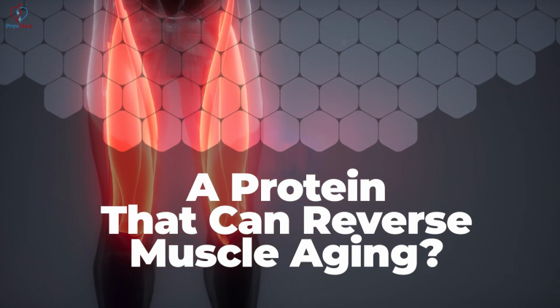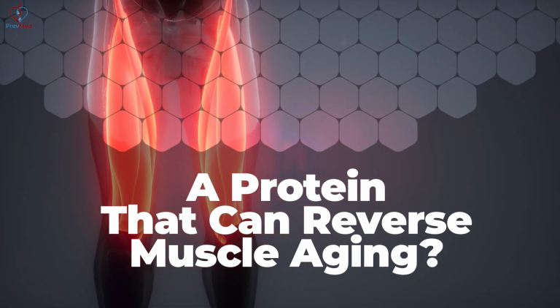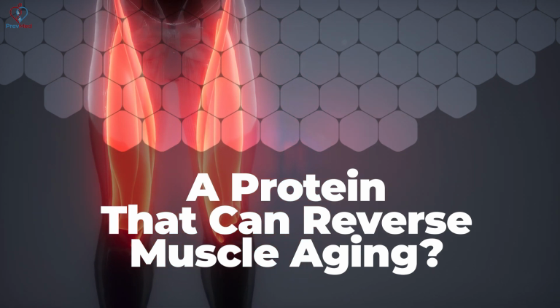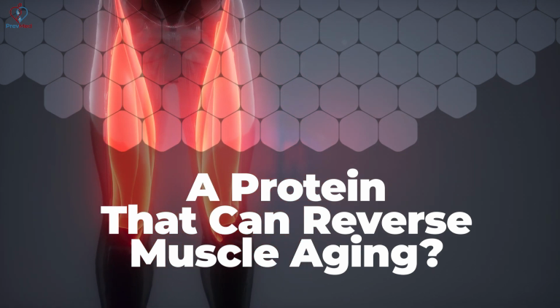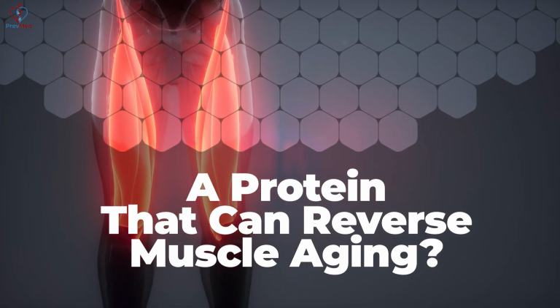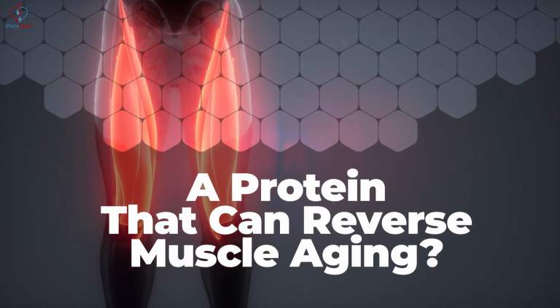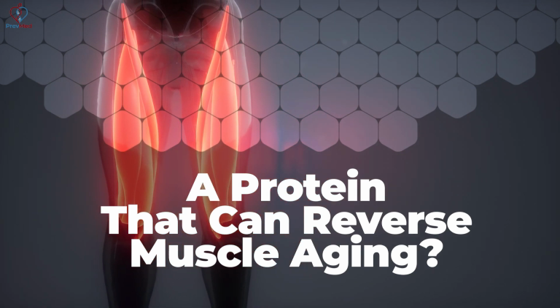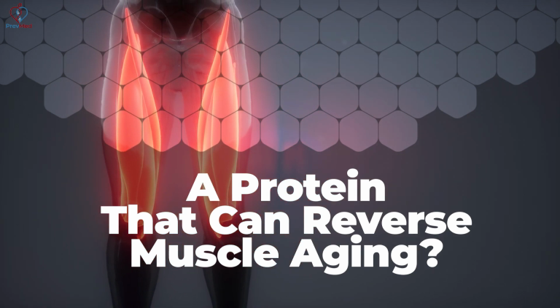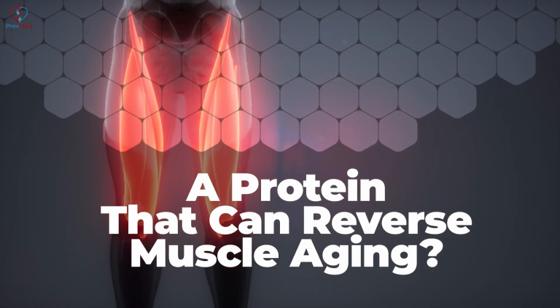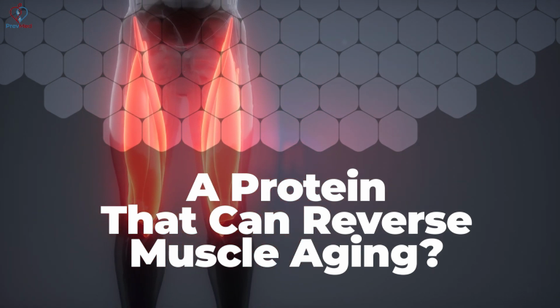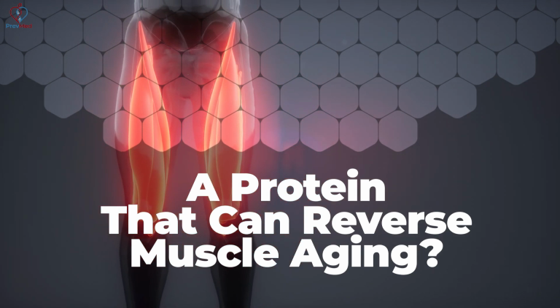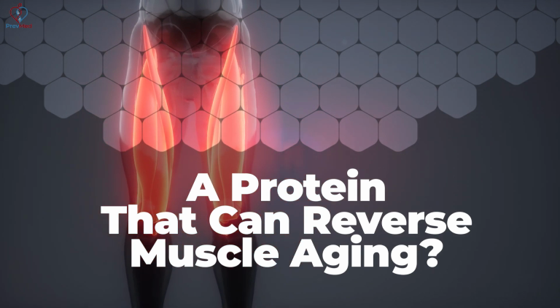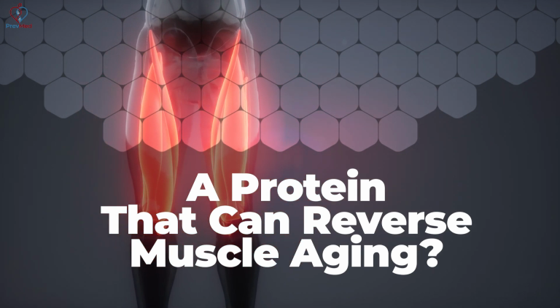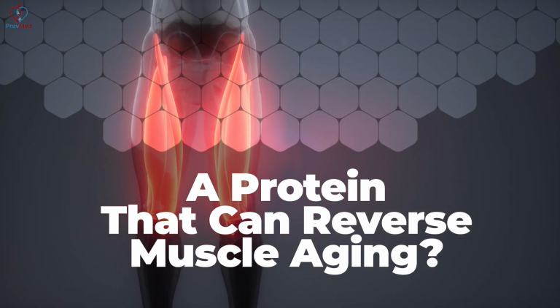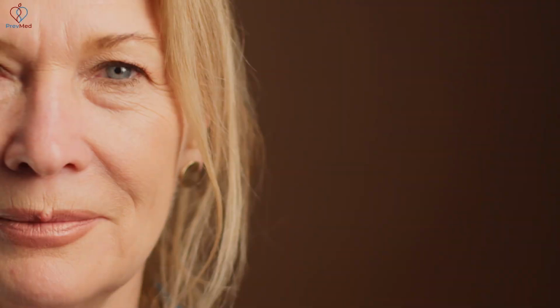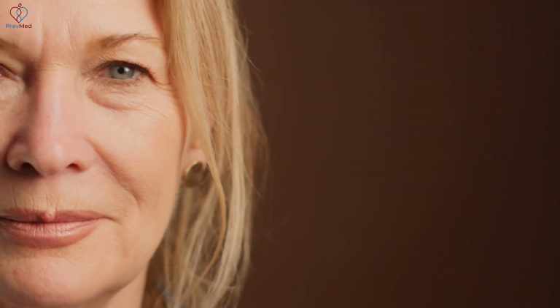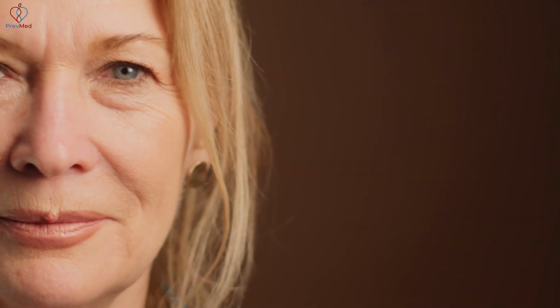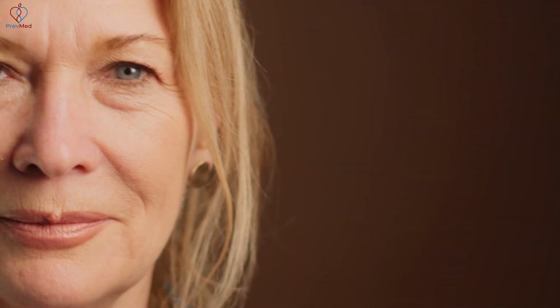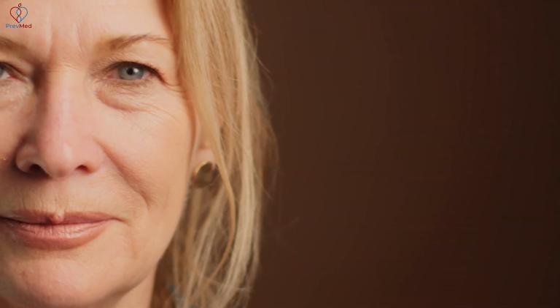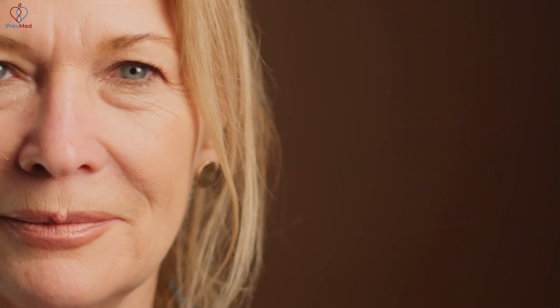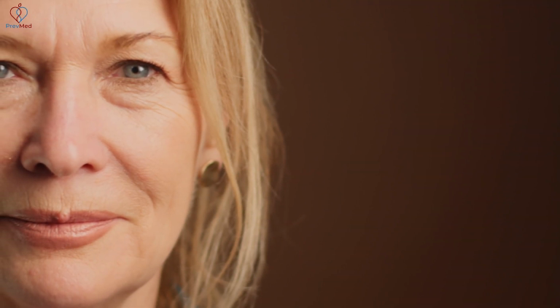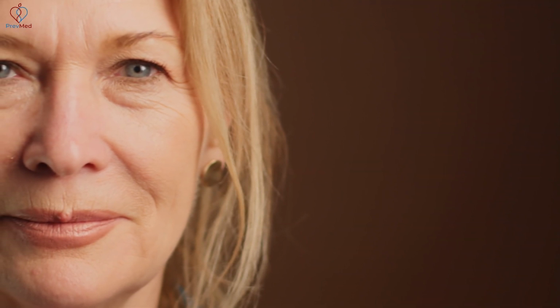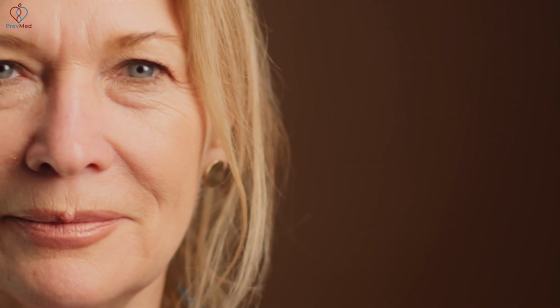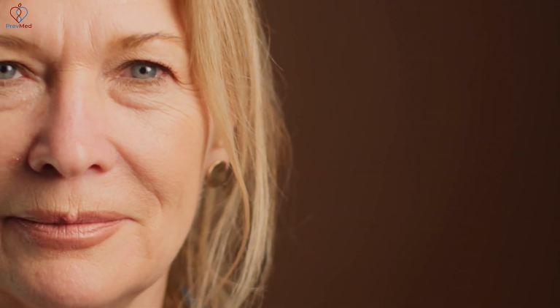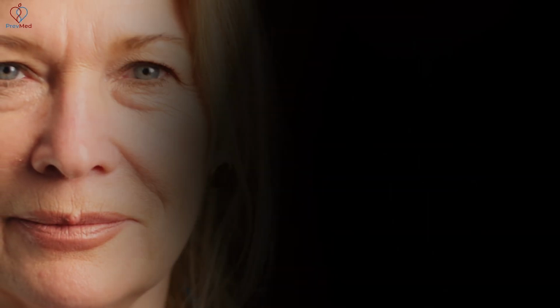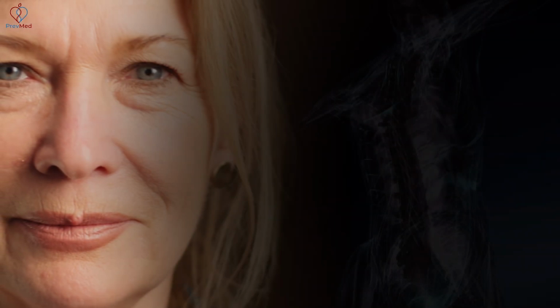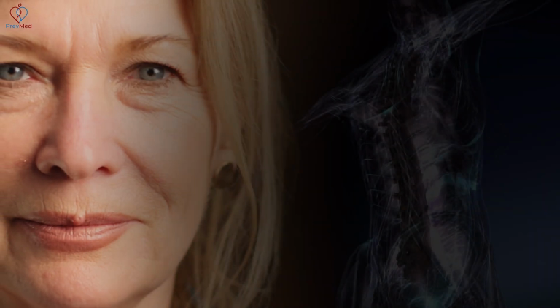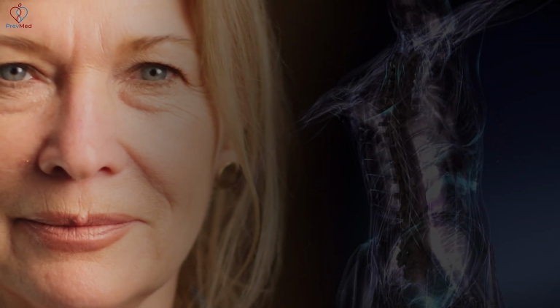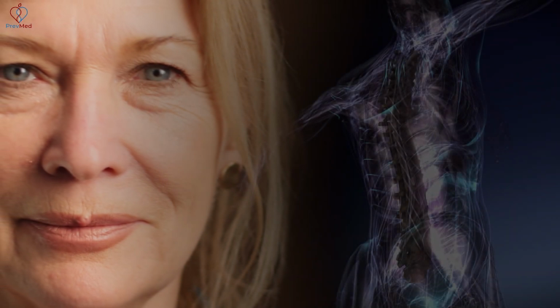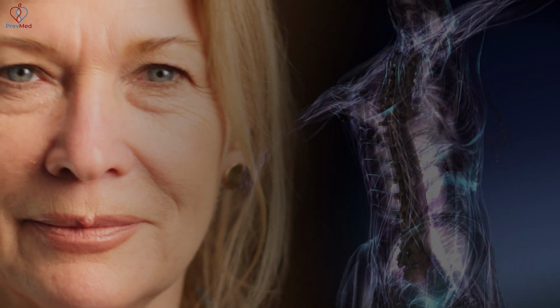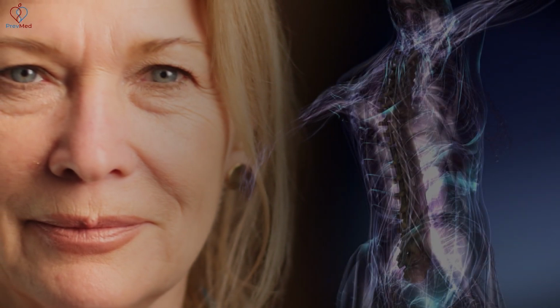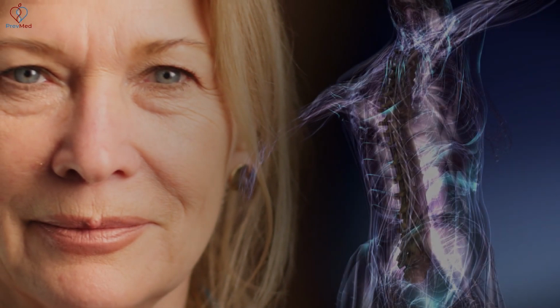That's a big deal. One of the biggest things that we find, especially after age 65, in our mid-60s, we really begin to lose muscle mass.